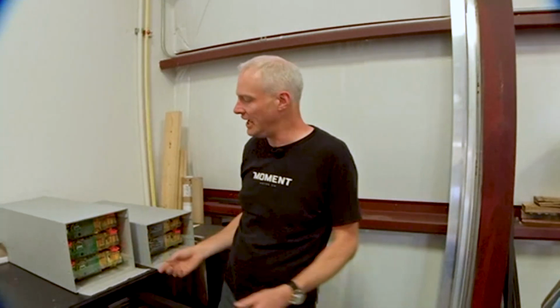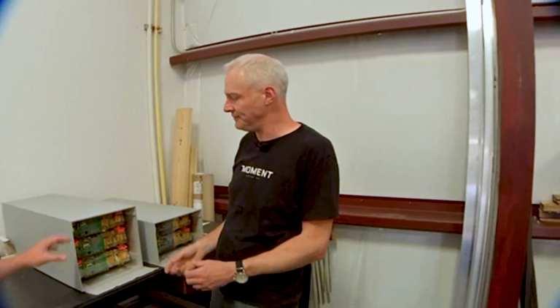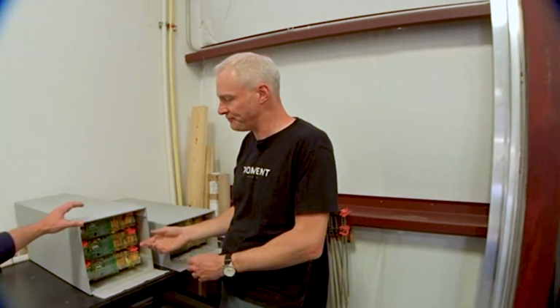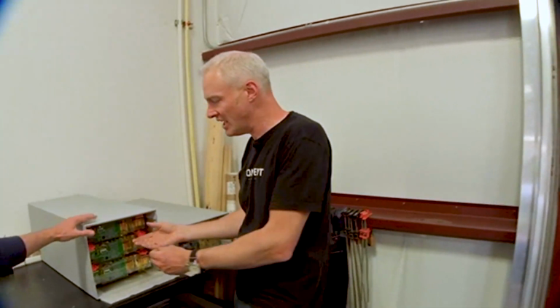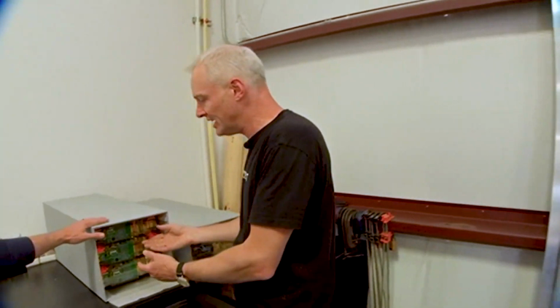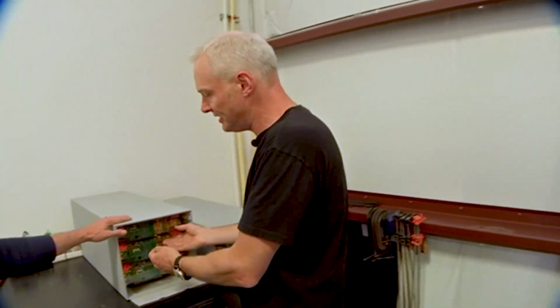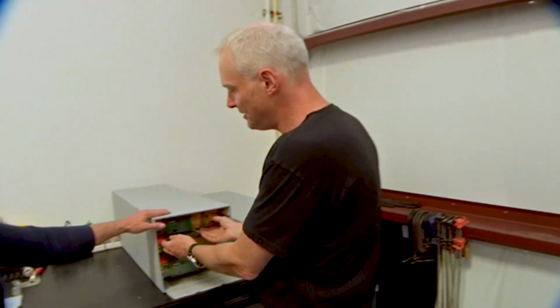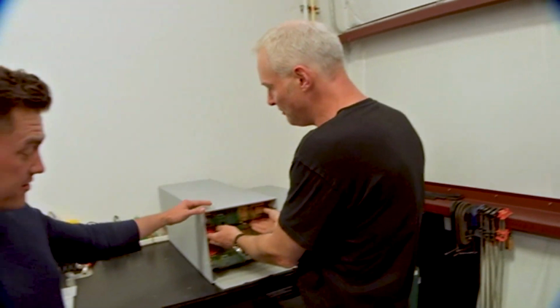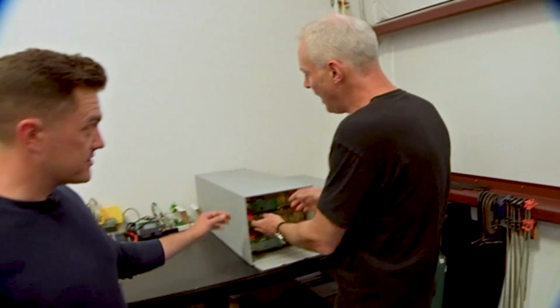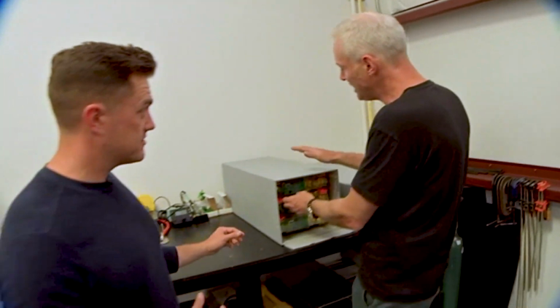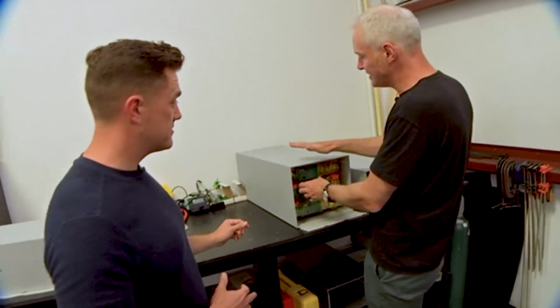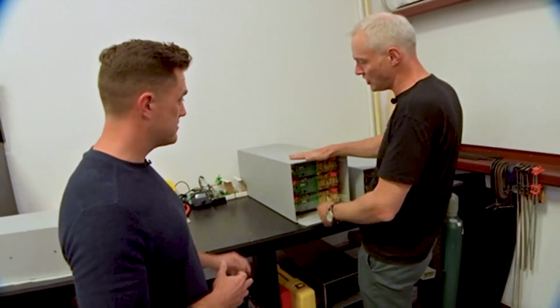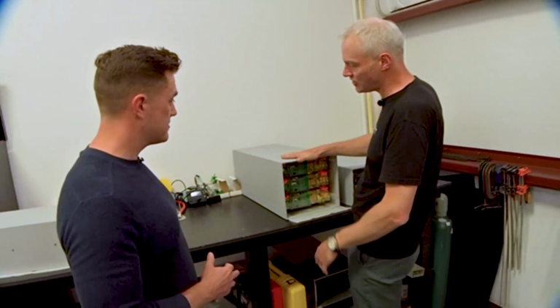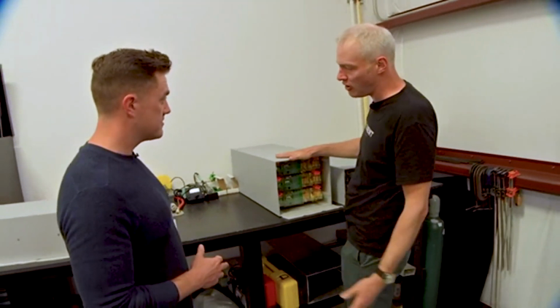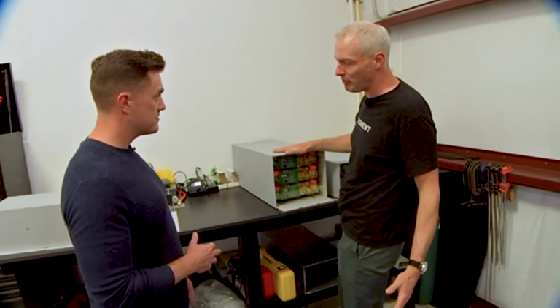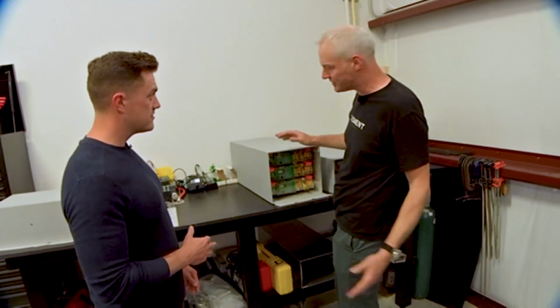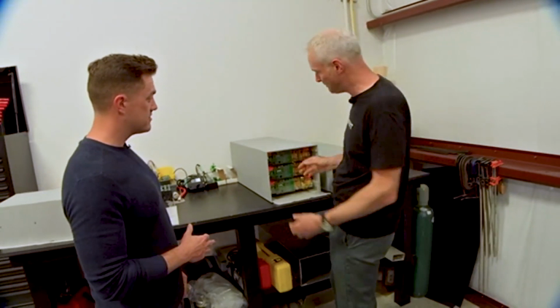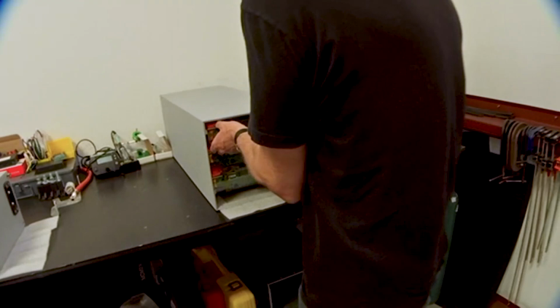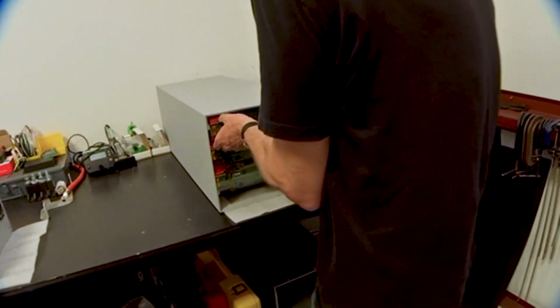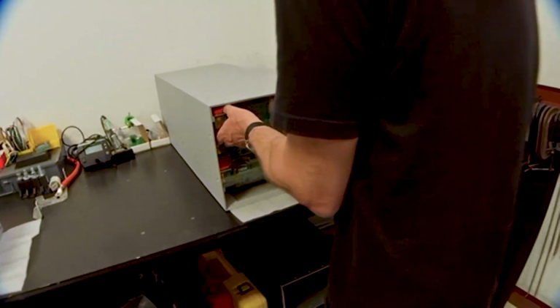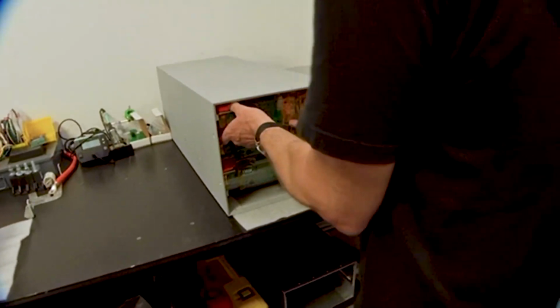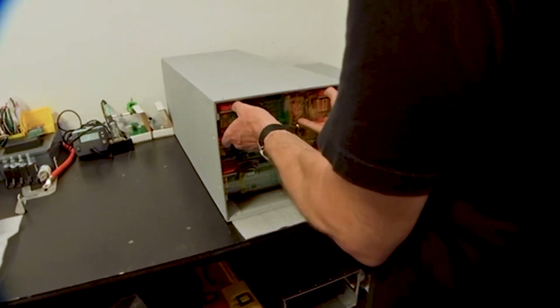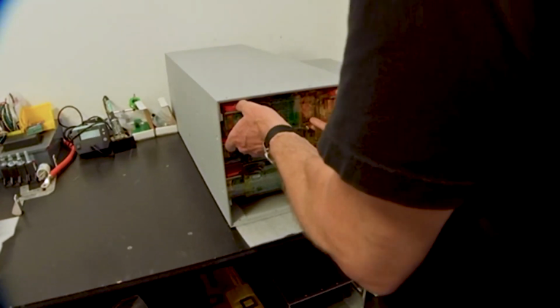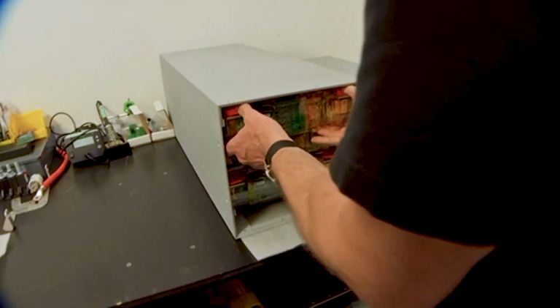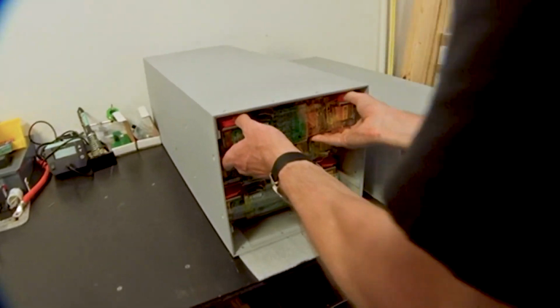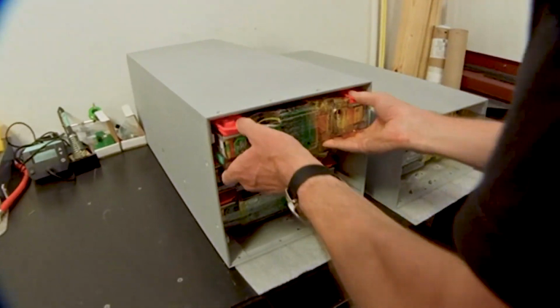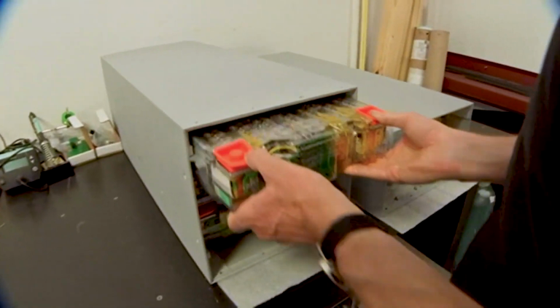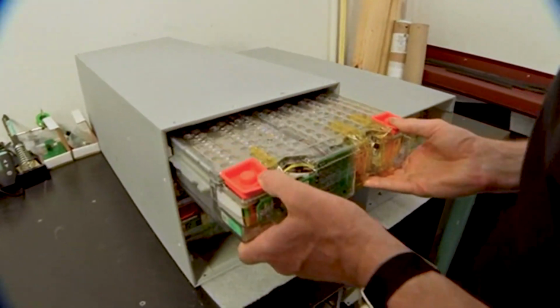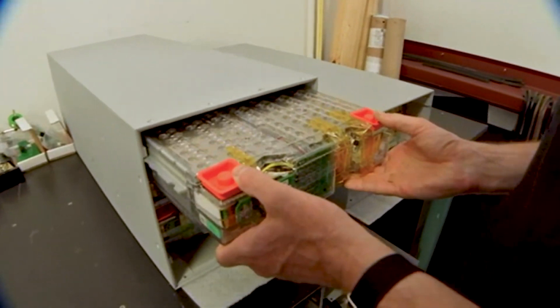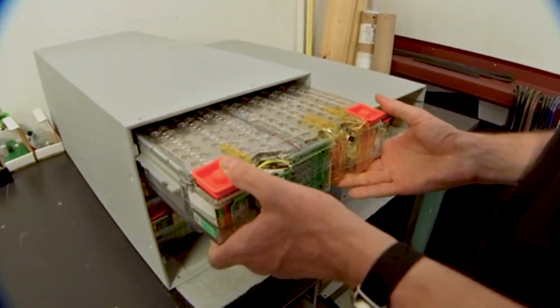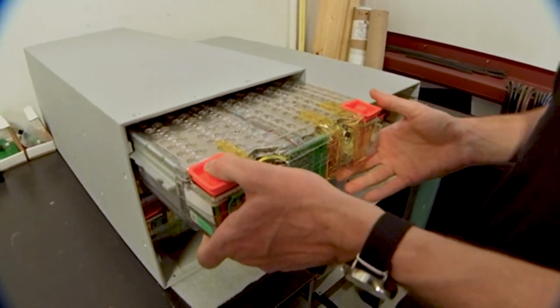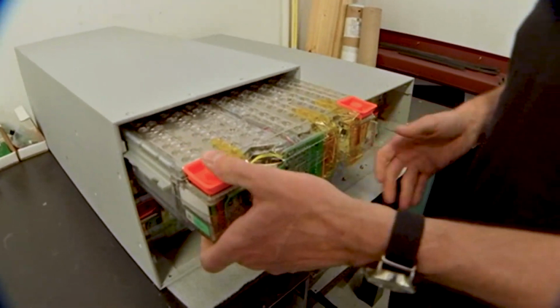So this literally is a Tesla battery. Yes. And so these are our own boxes, but this is a Tesla module.